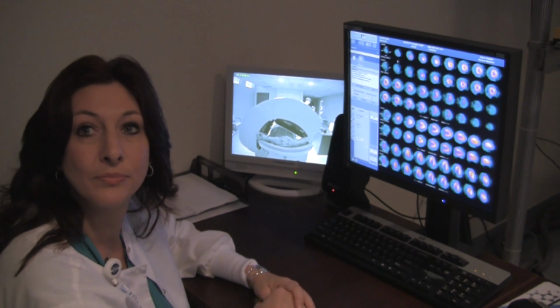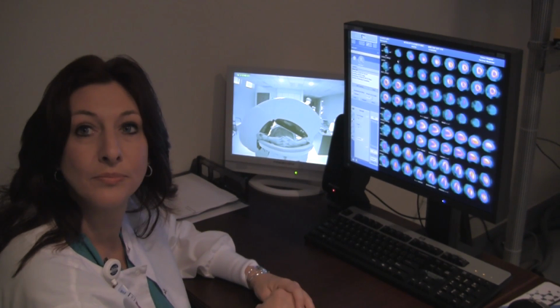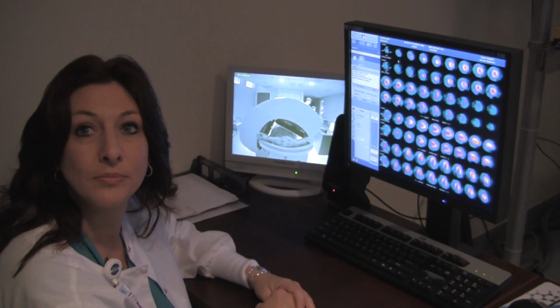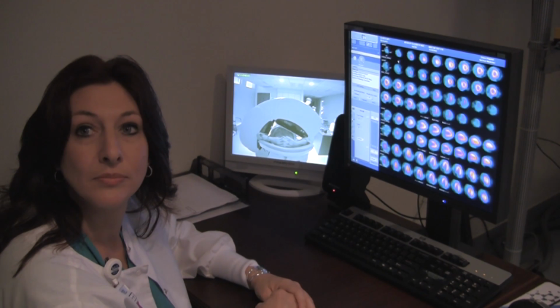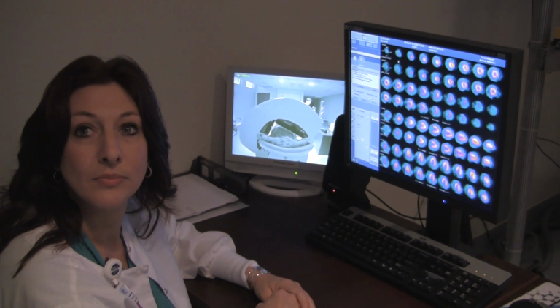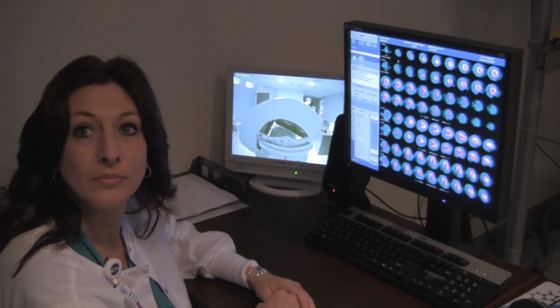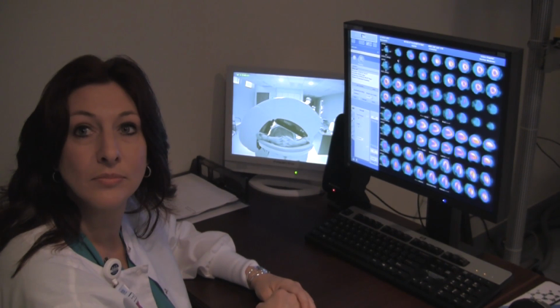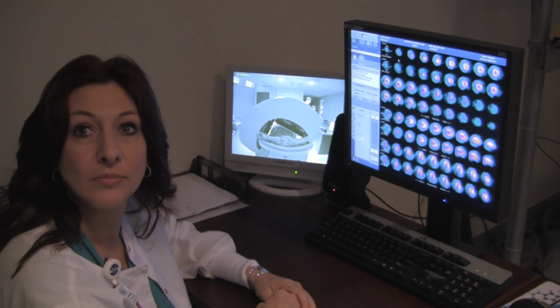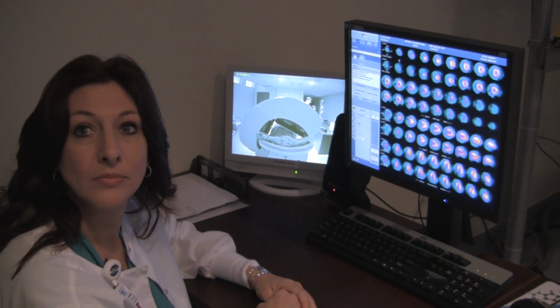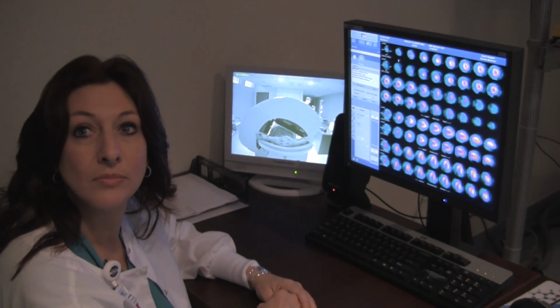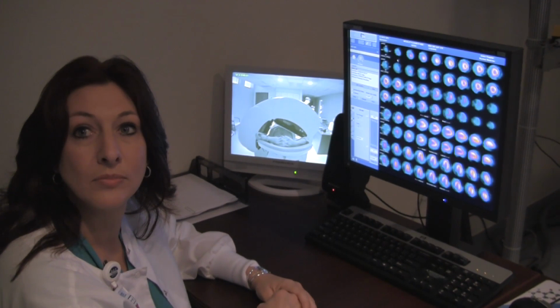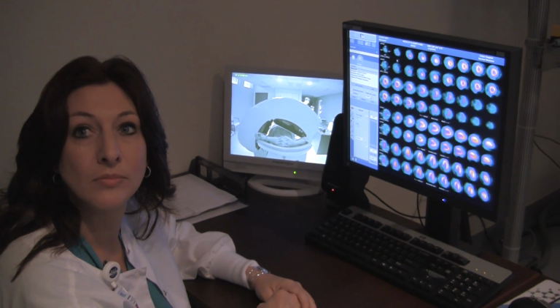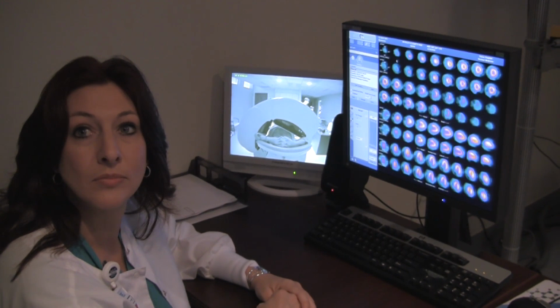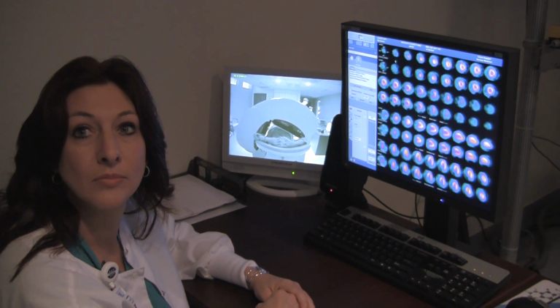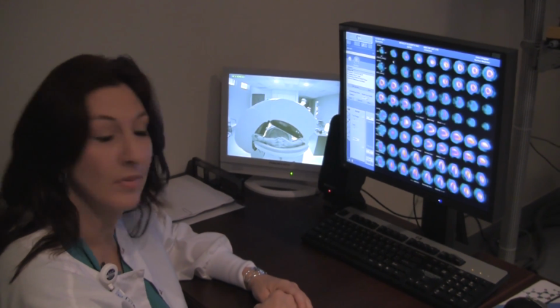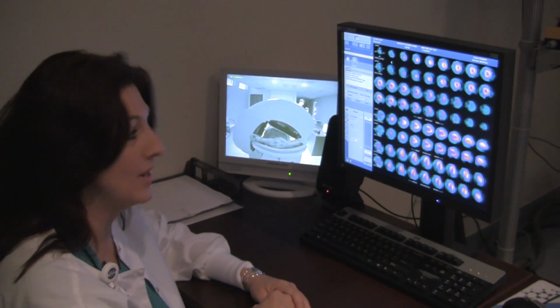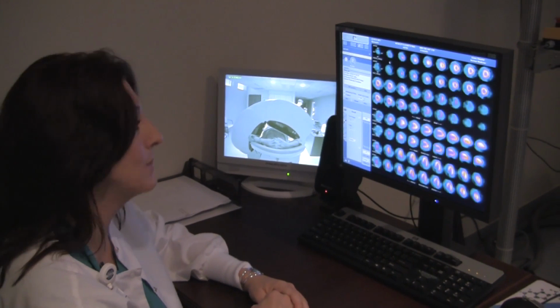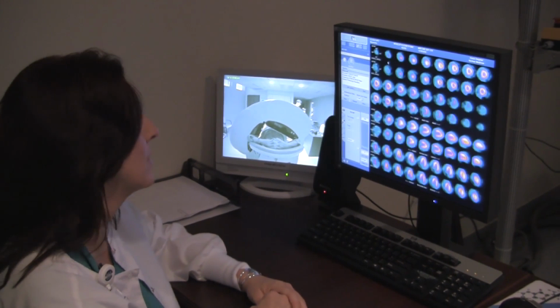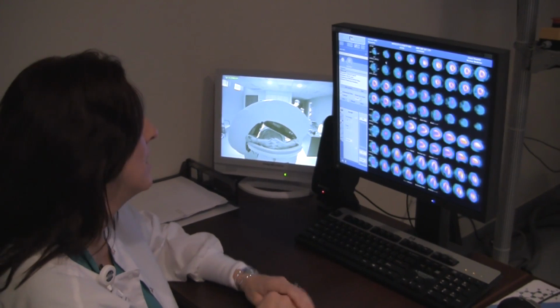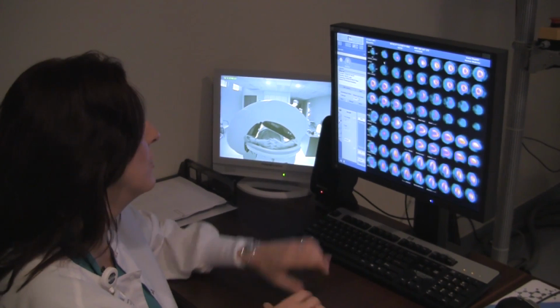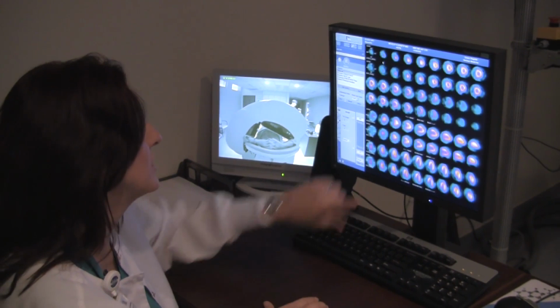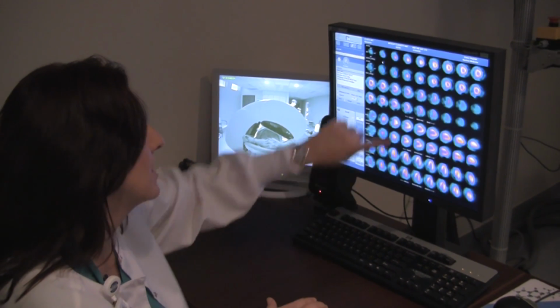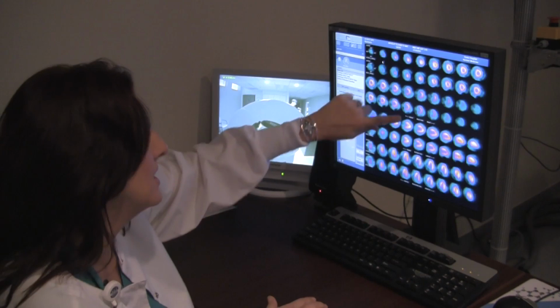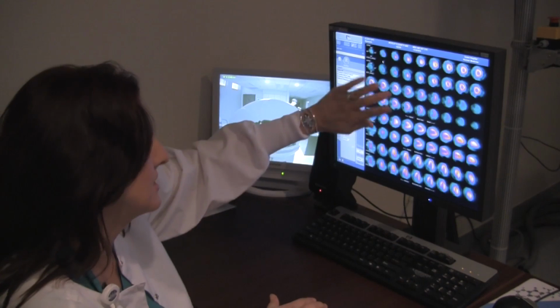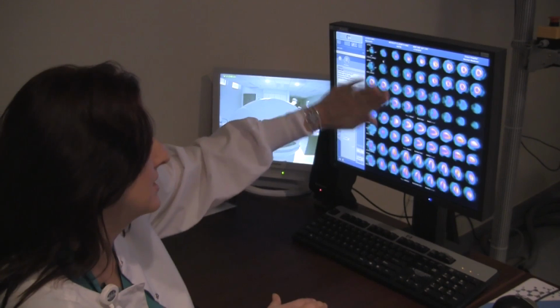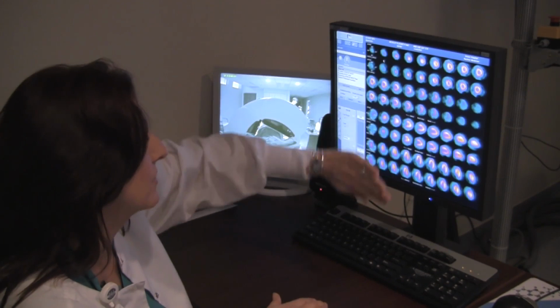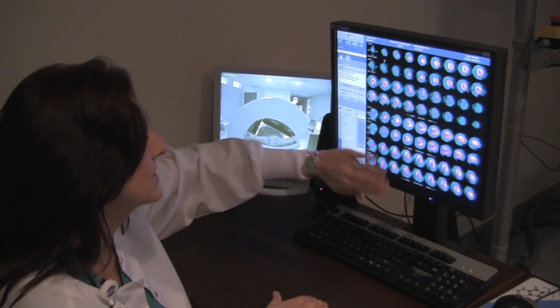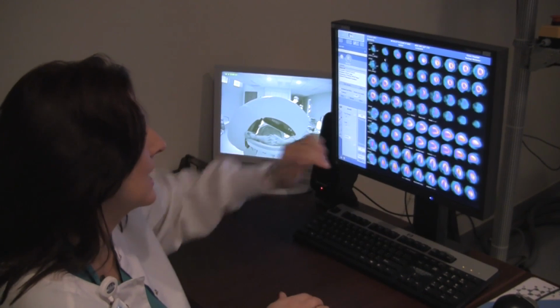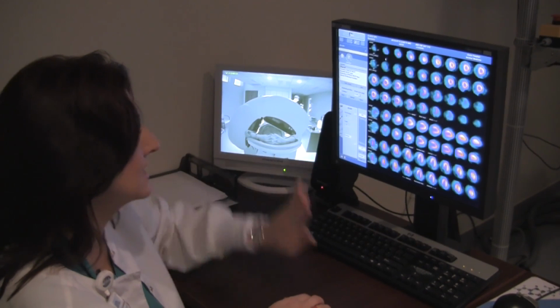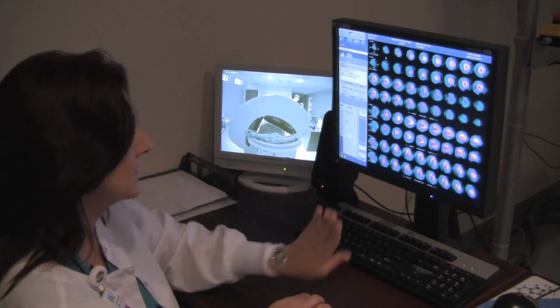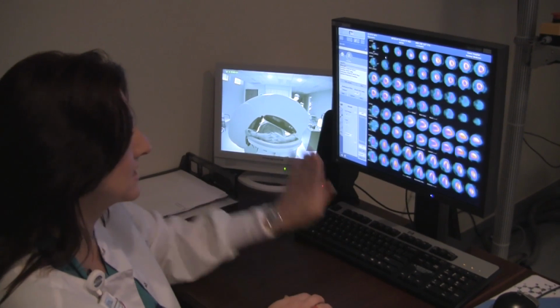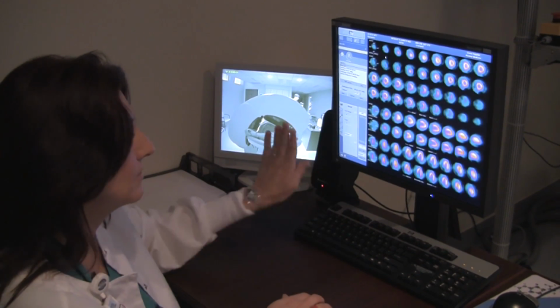And are those little images of hearts there? Is that what that is? Yes — they're just cut in different slices.